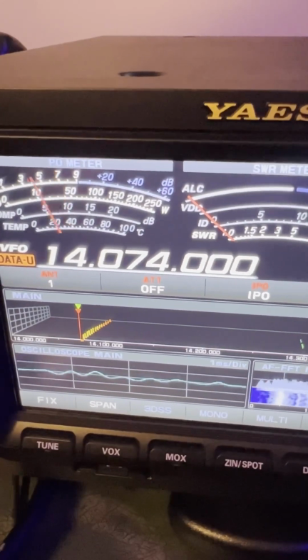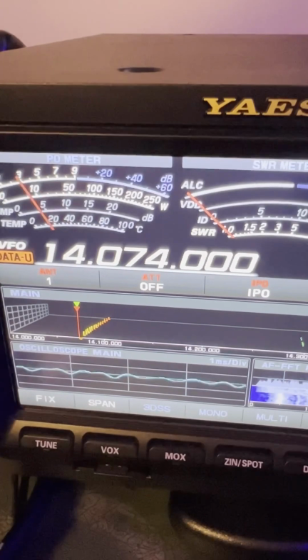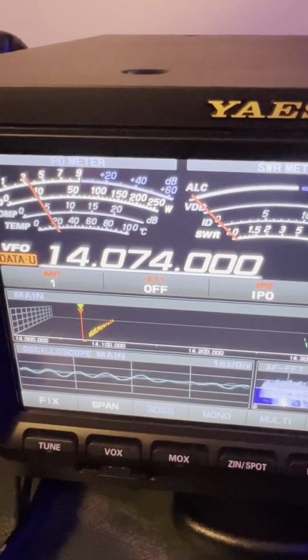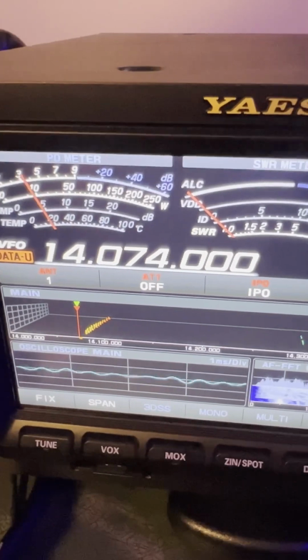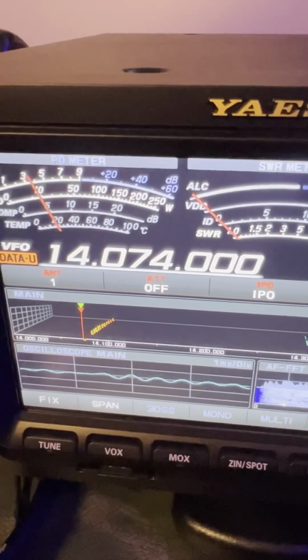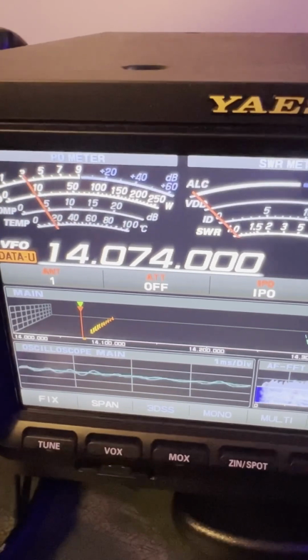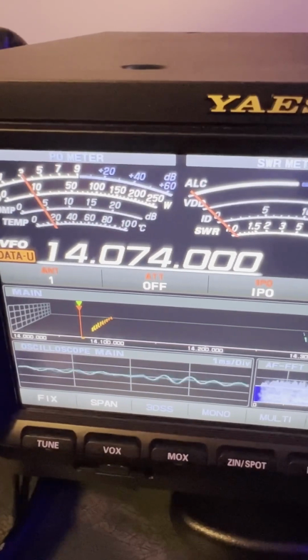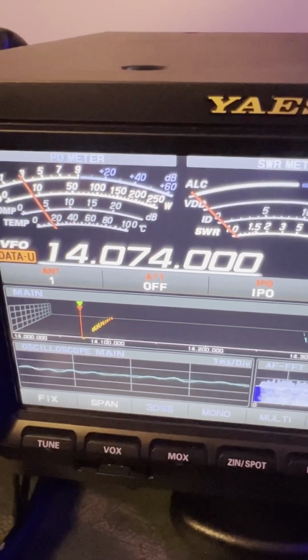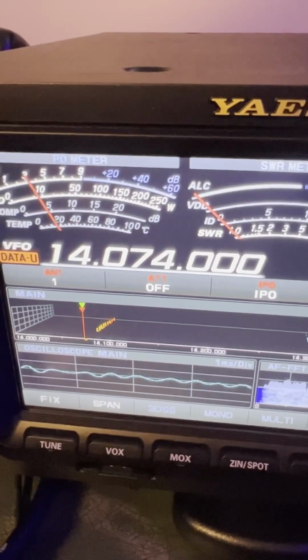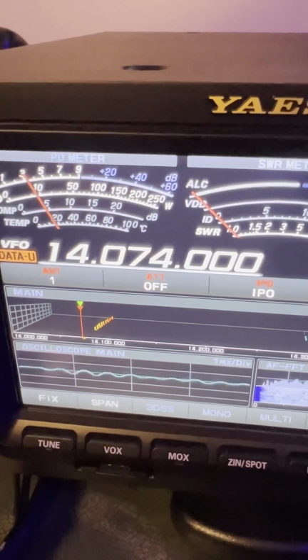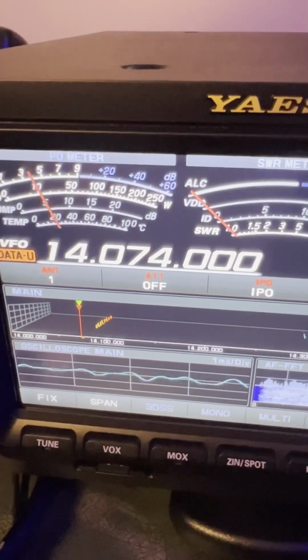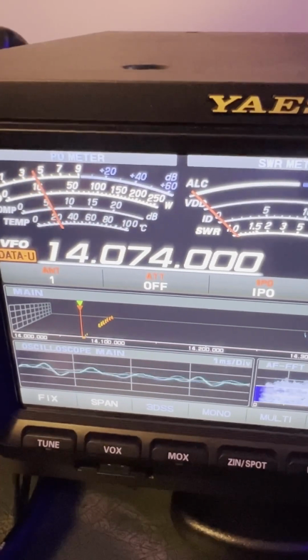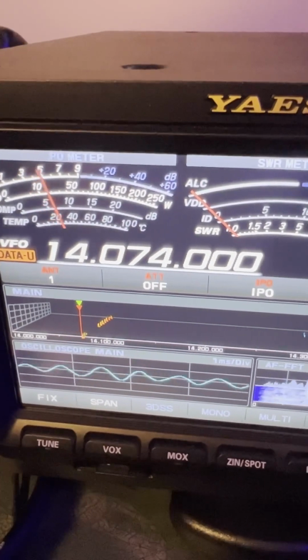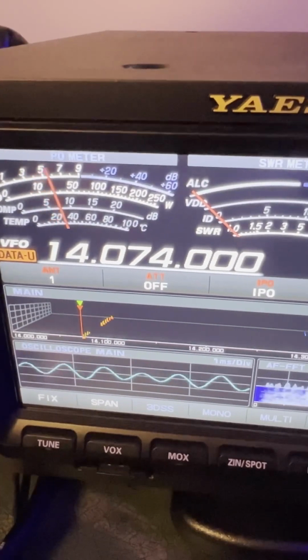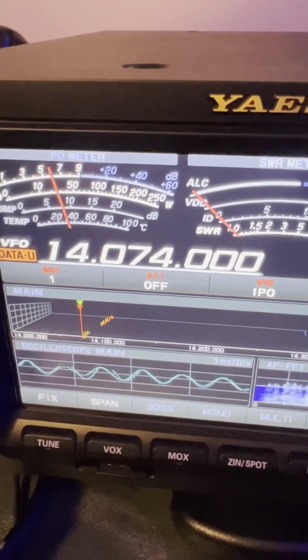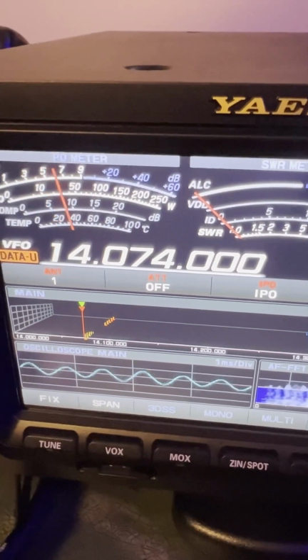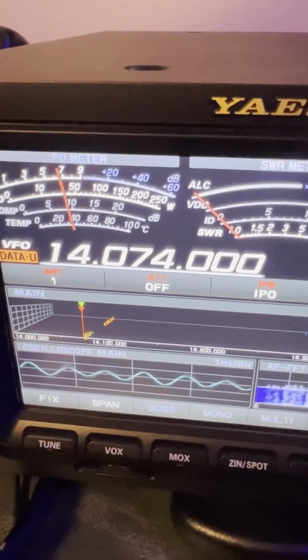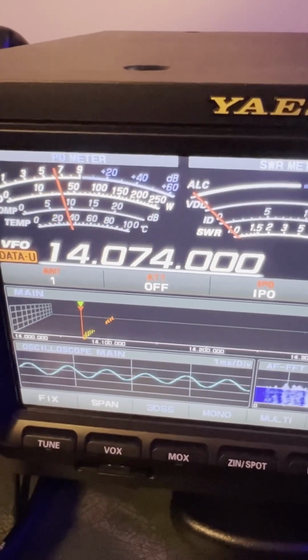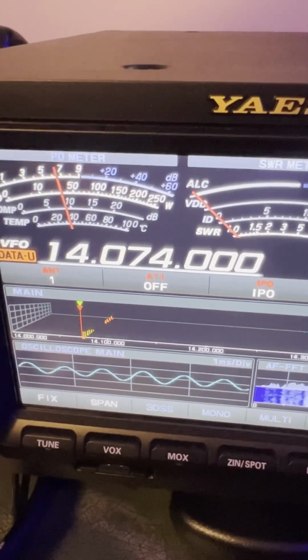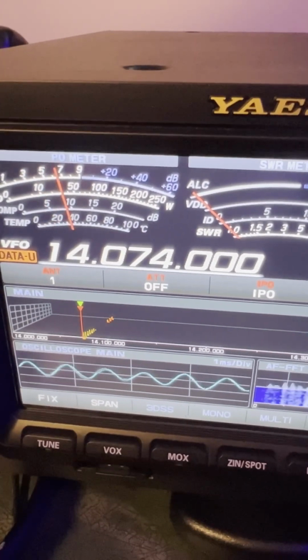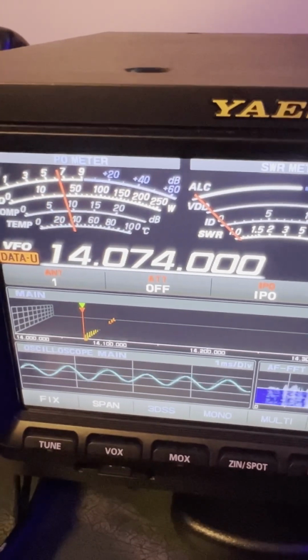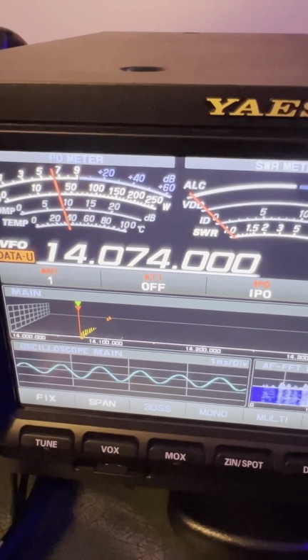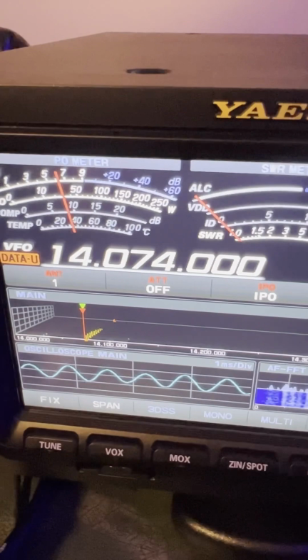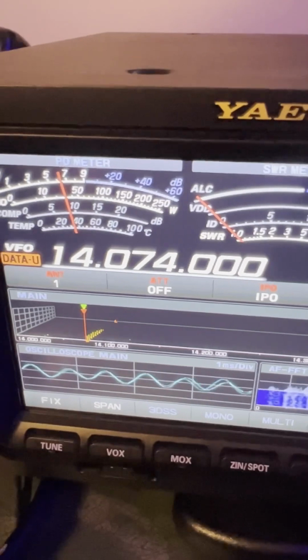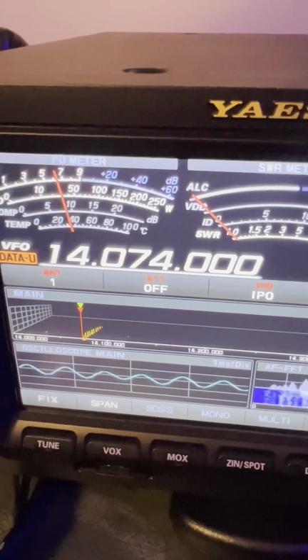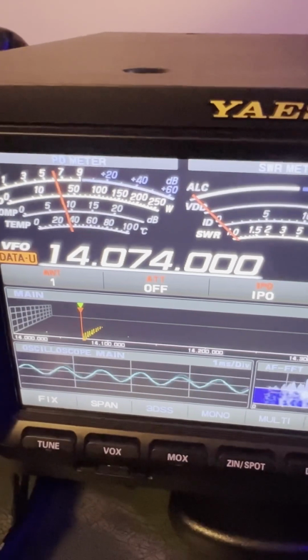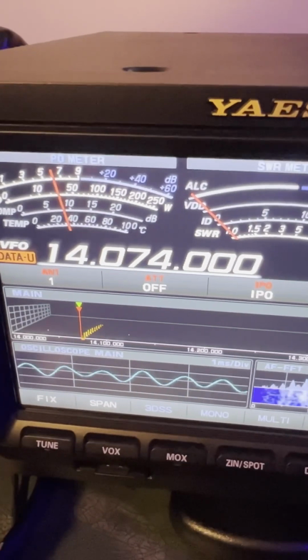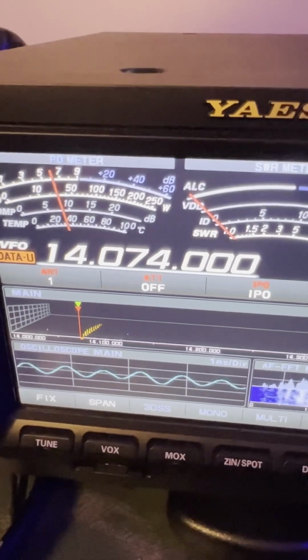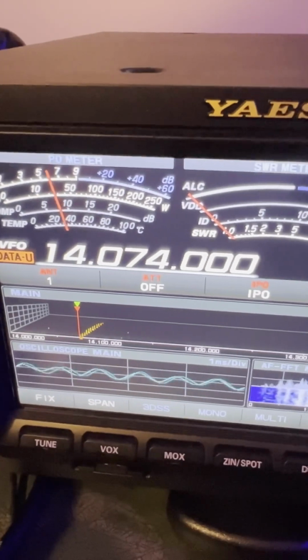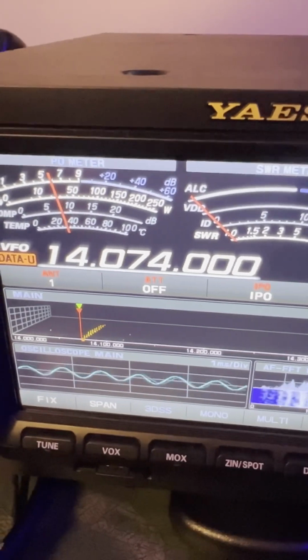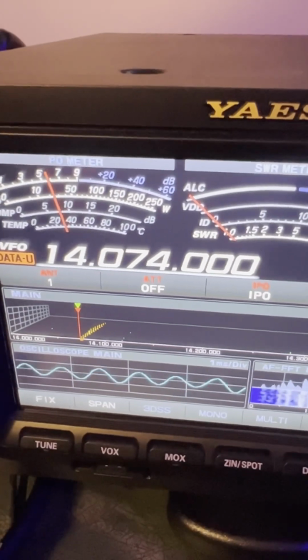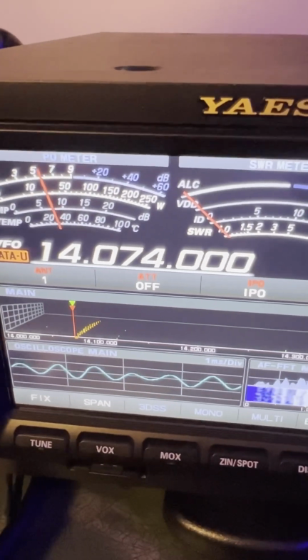I don't have attenuation on right now. I've been operating some FT8 here on the 20 meter band, but I didn't have an exceptional amount of noise. But I did turn on IPO.